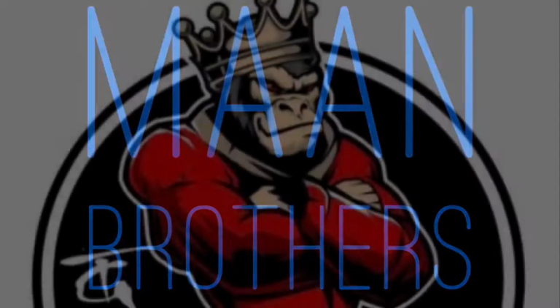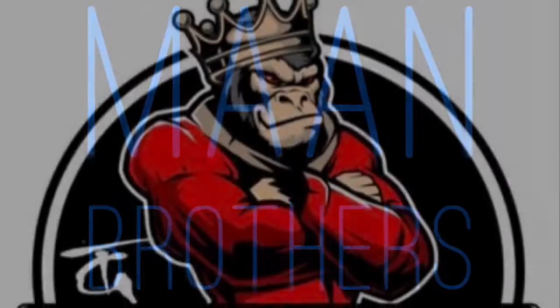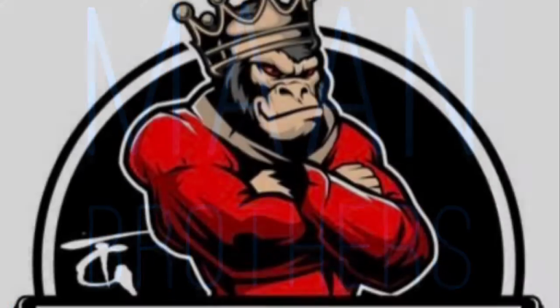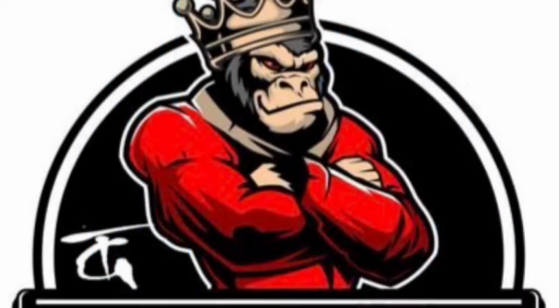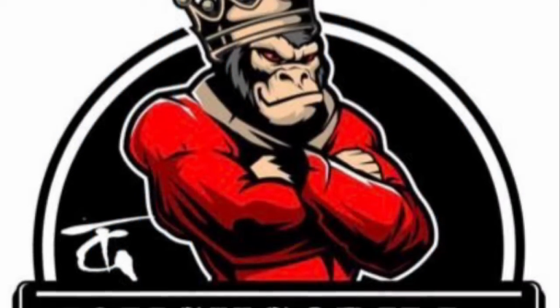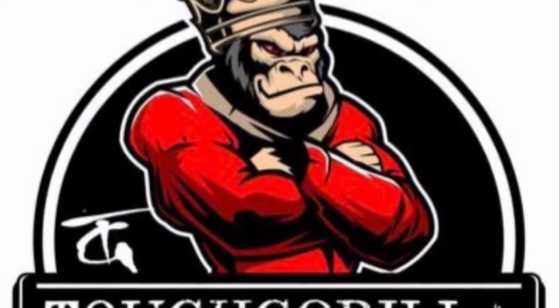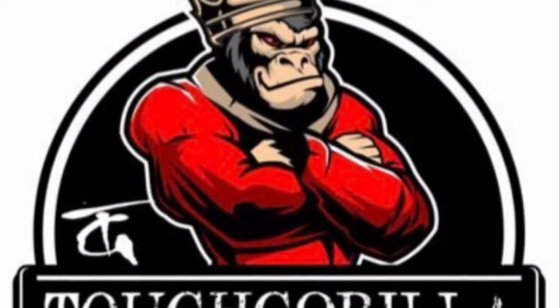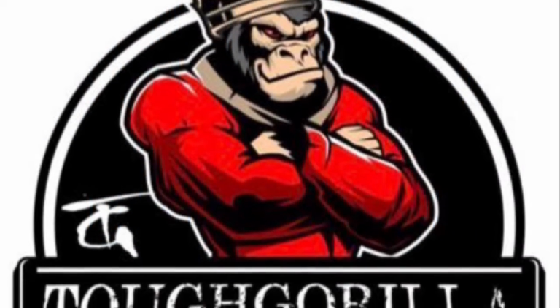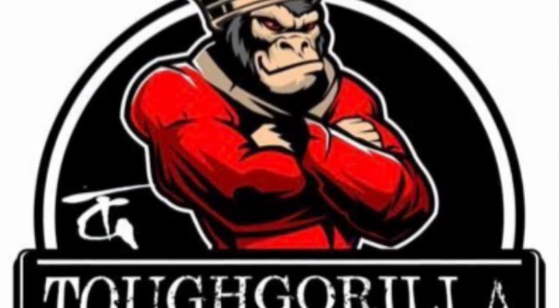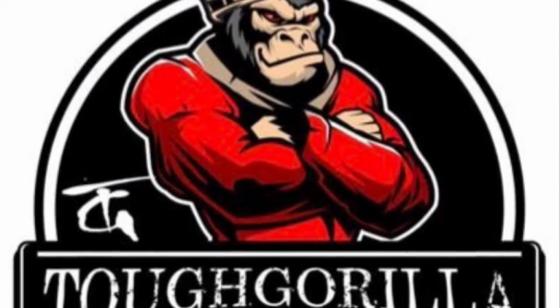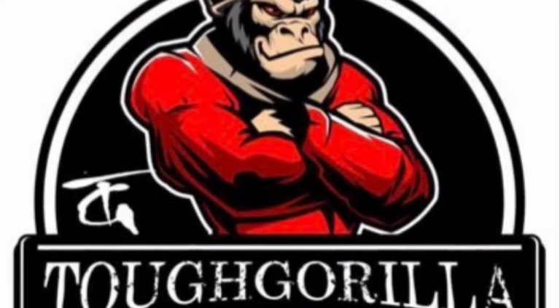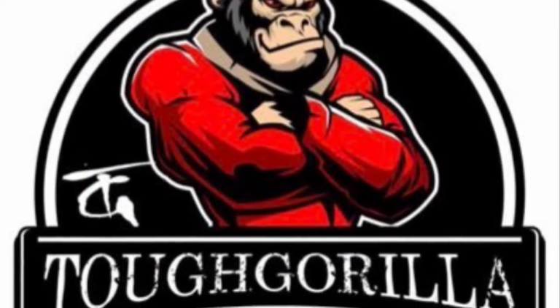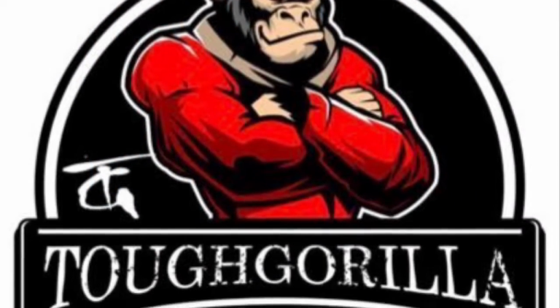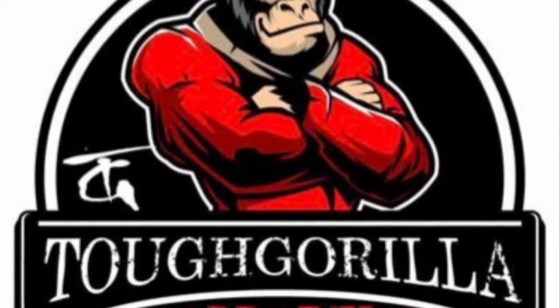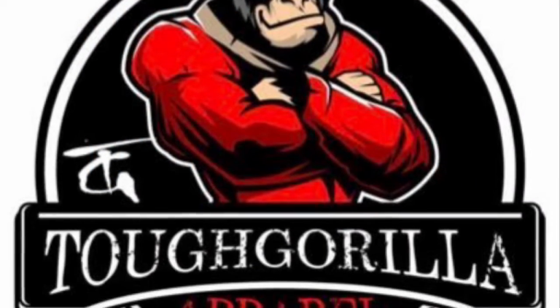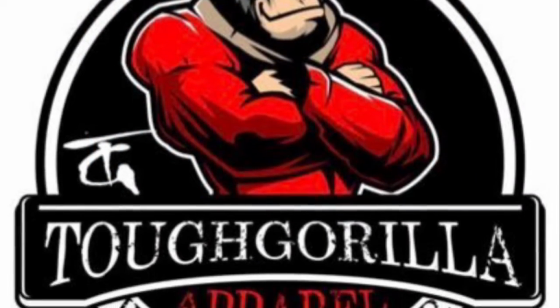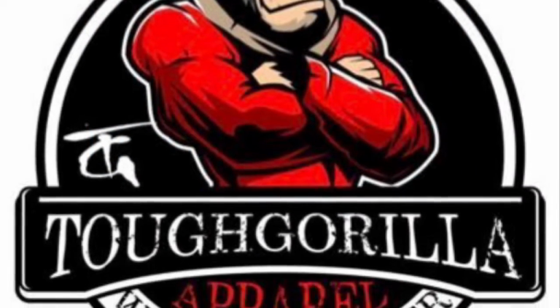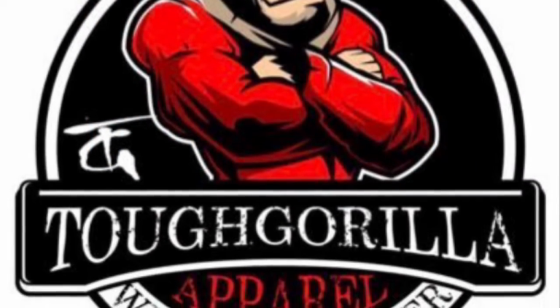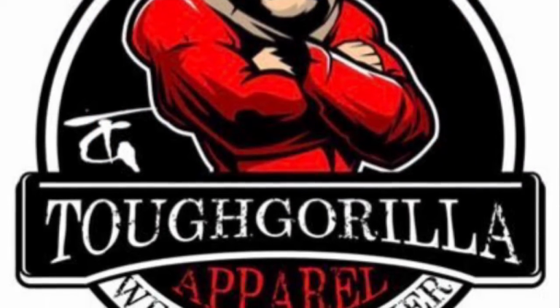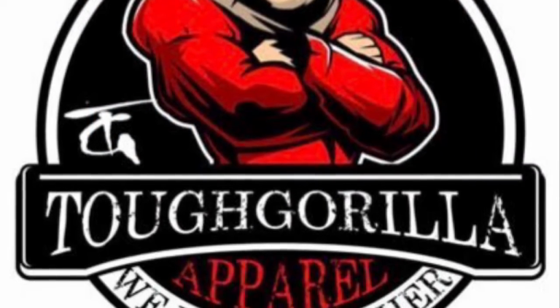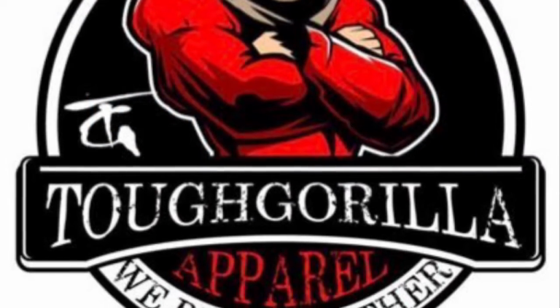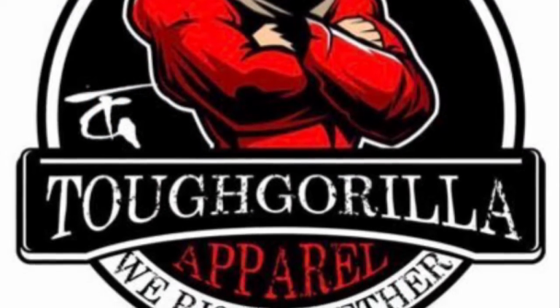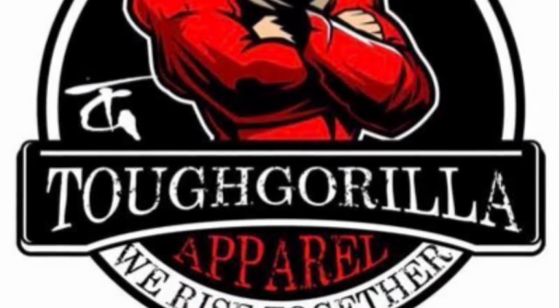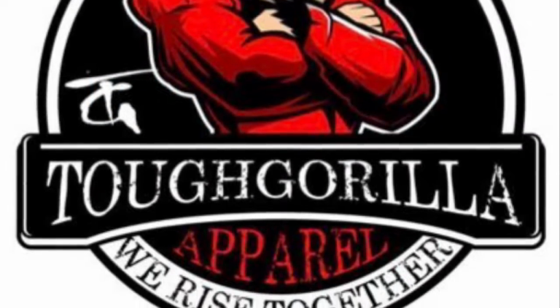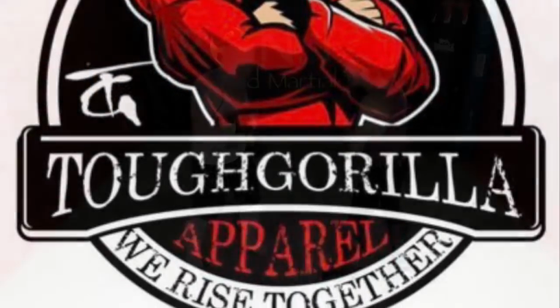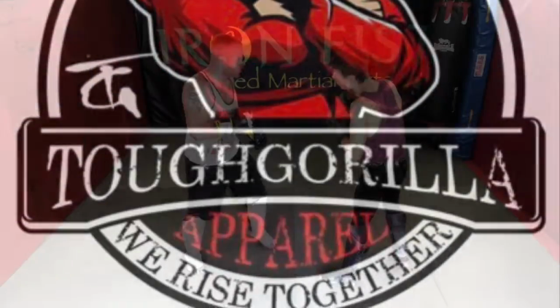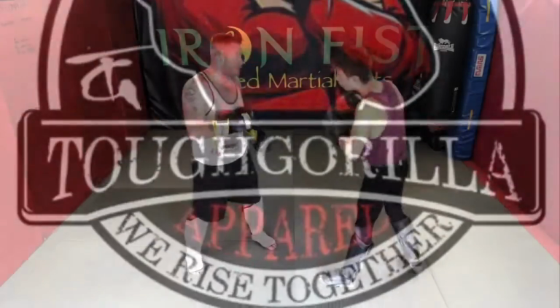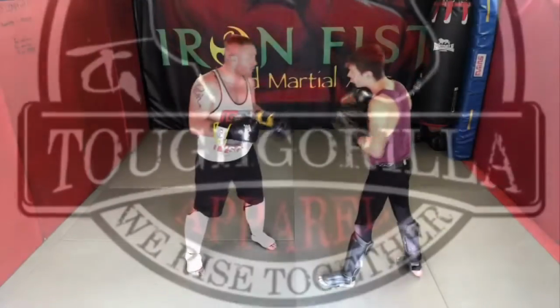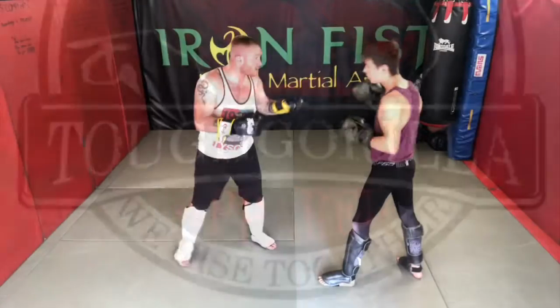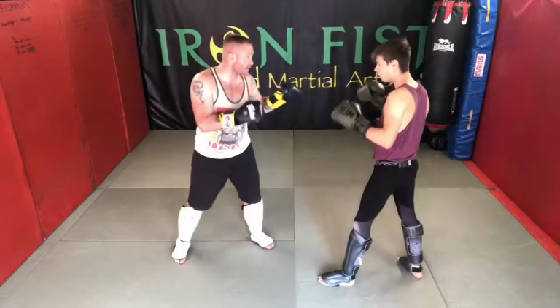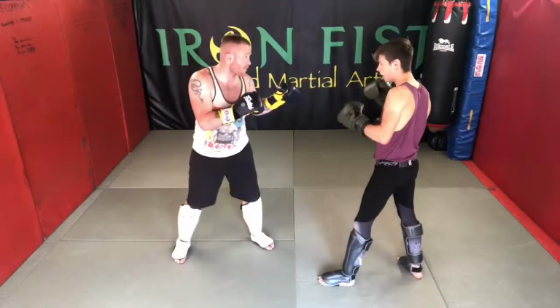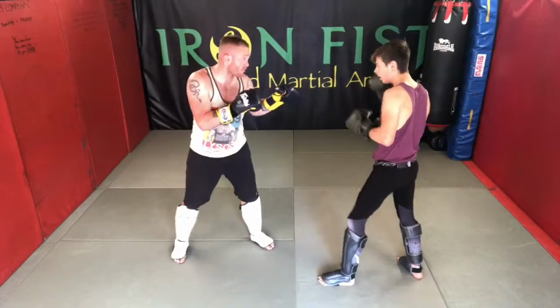This week's technique is being brought to you by Spenimo Sports, Marne Brothers and Tough Girl in the UK.